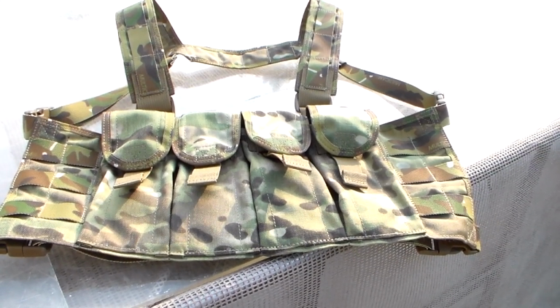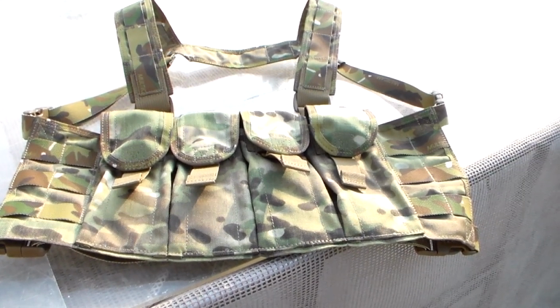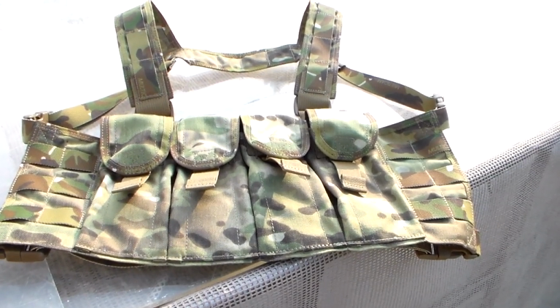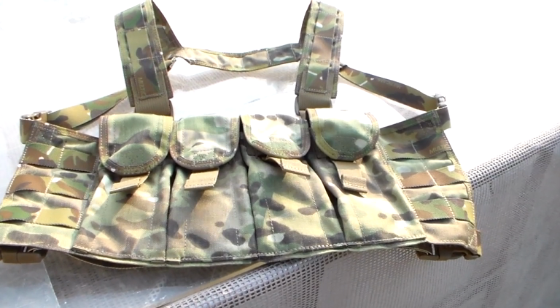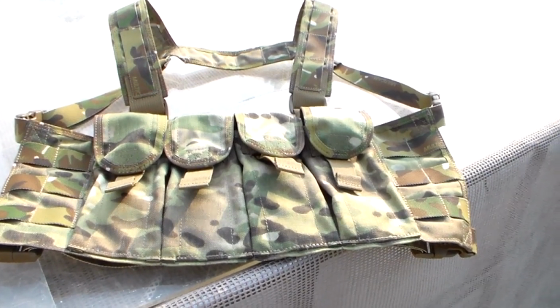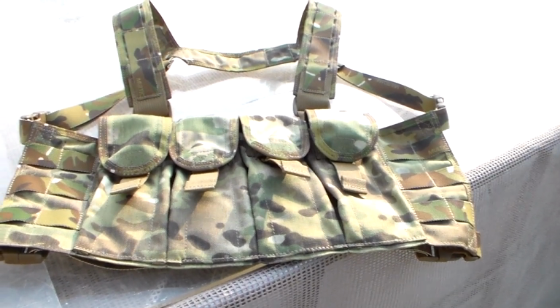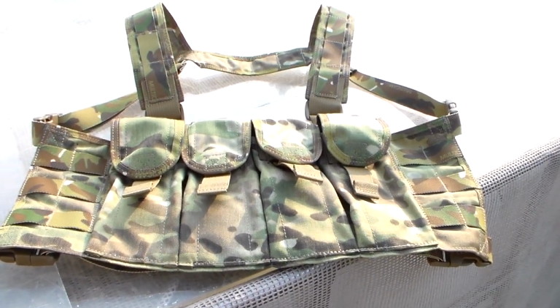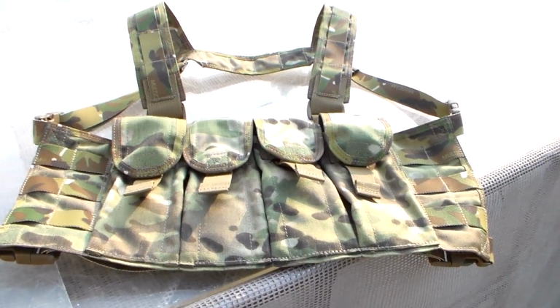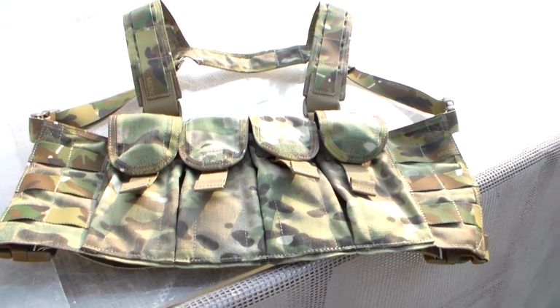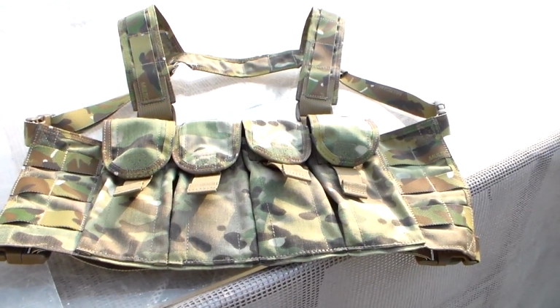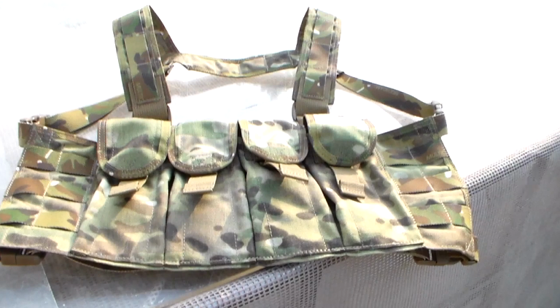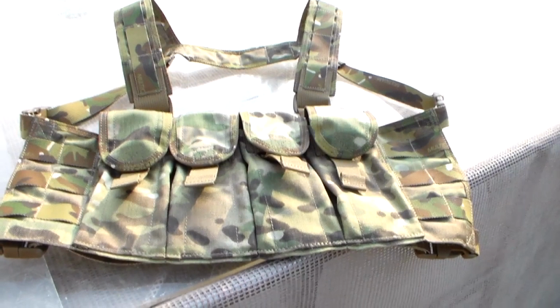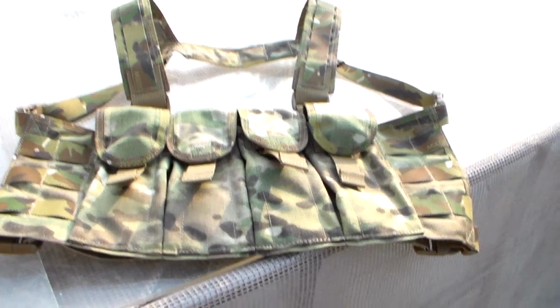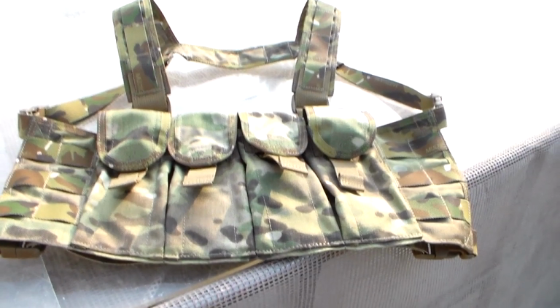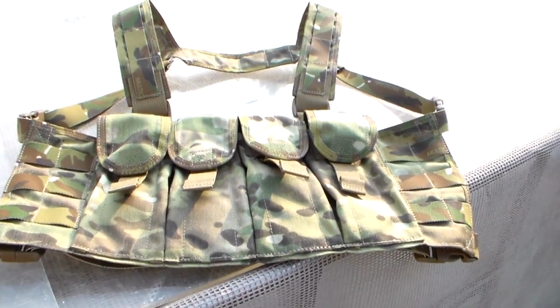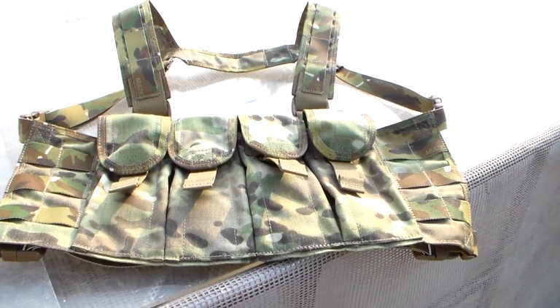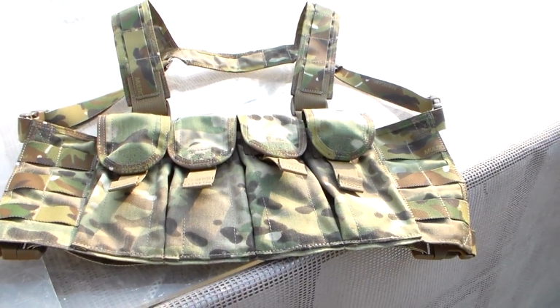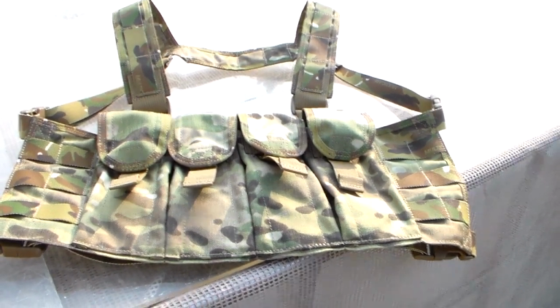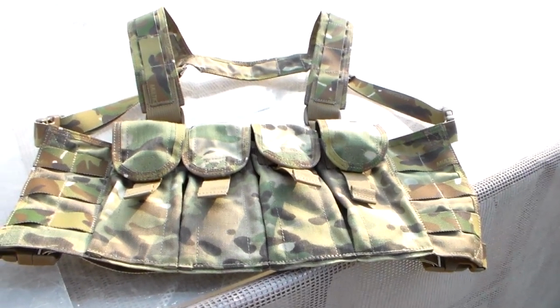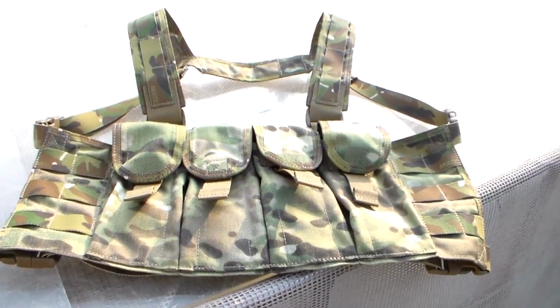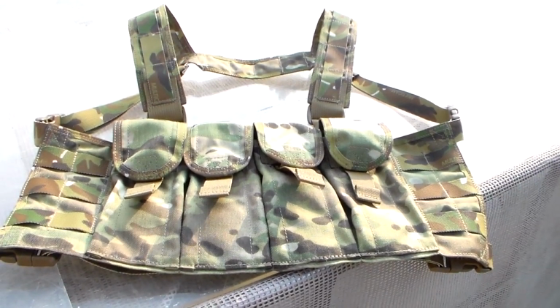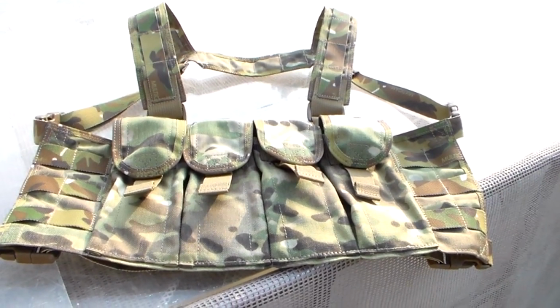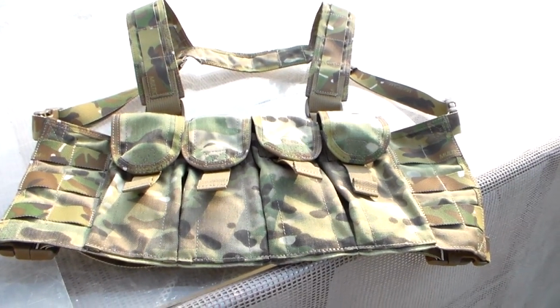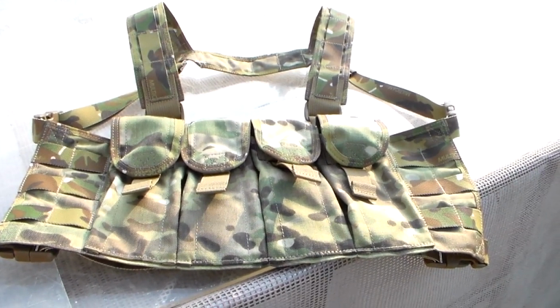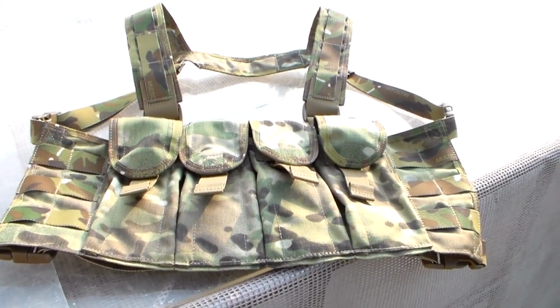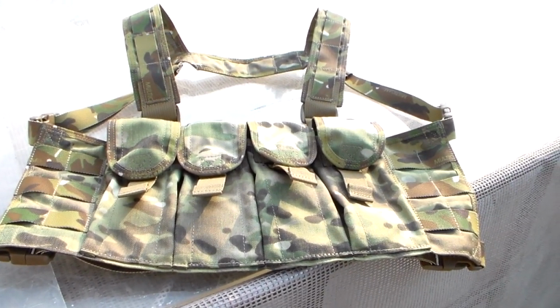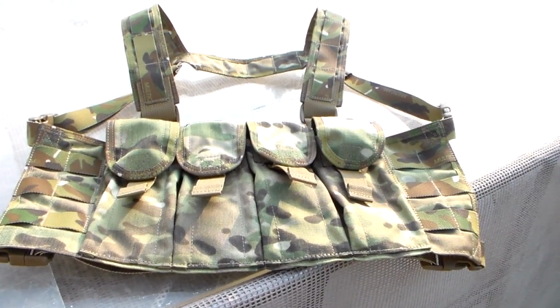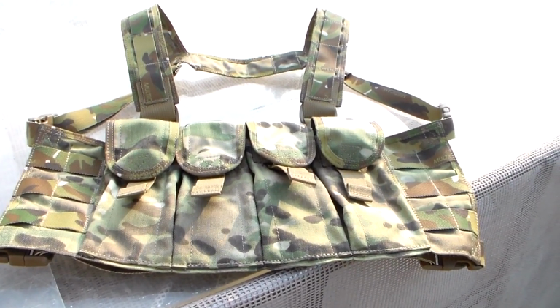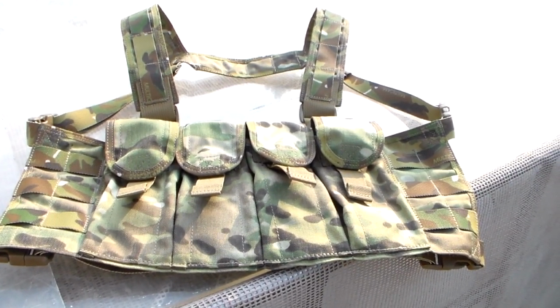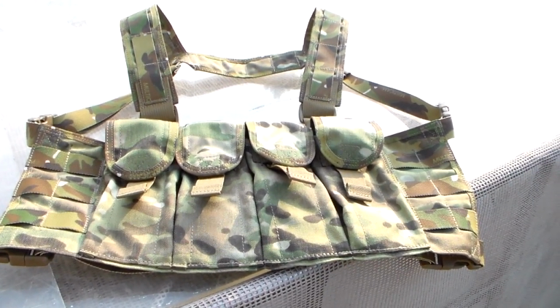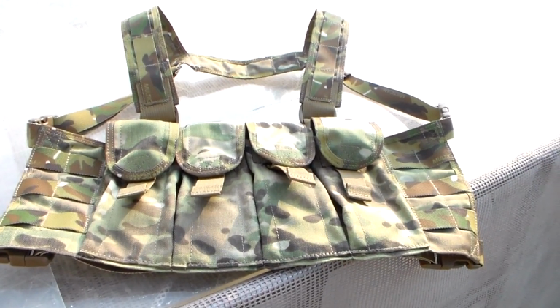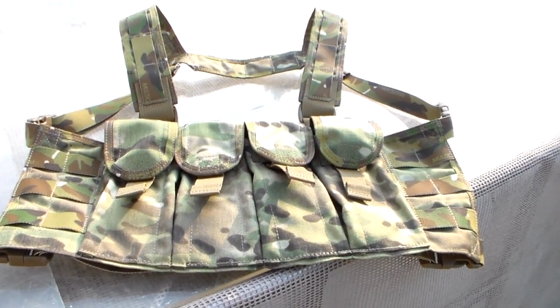High quality. It's sewn by them. Everything you see is actually cut, made, and sewn by two guys. So the quality is very high.